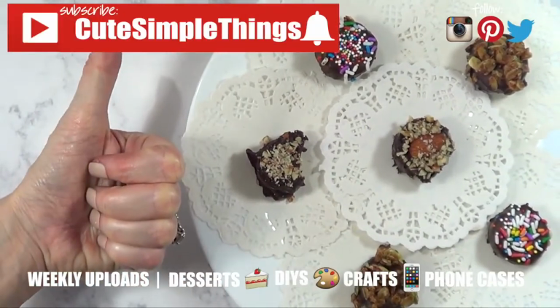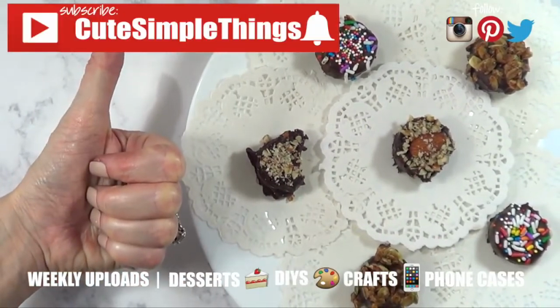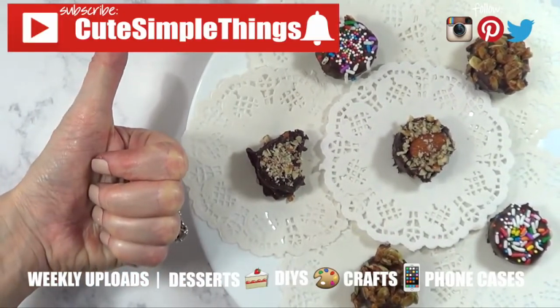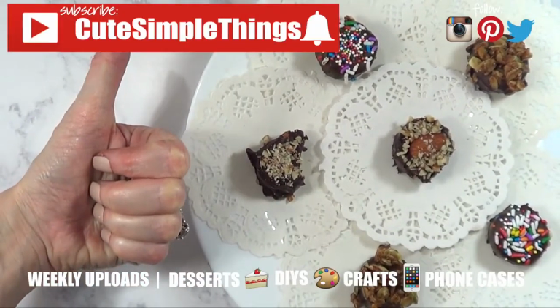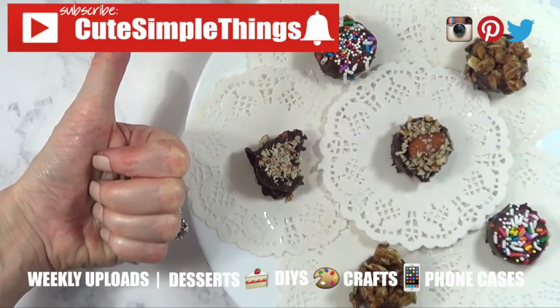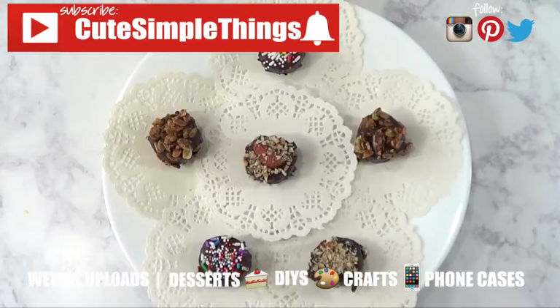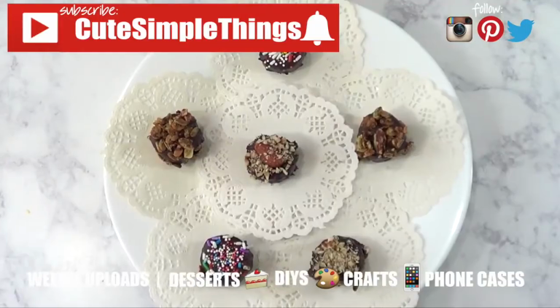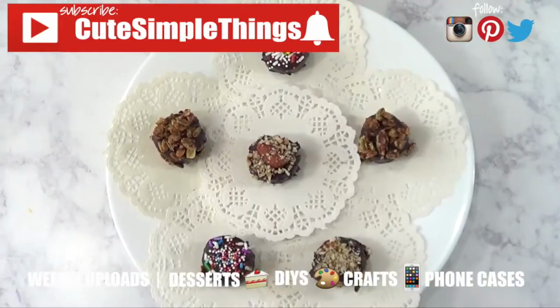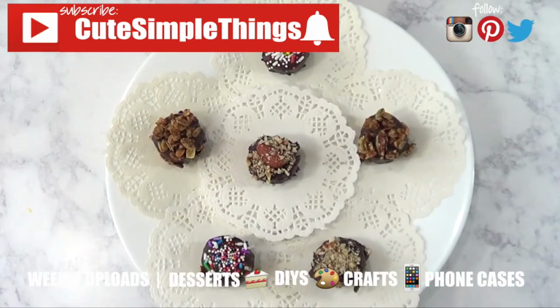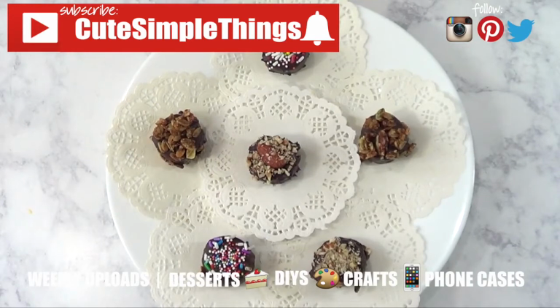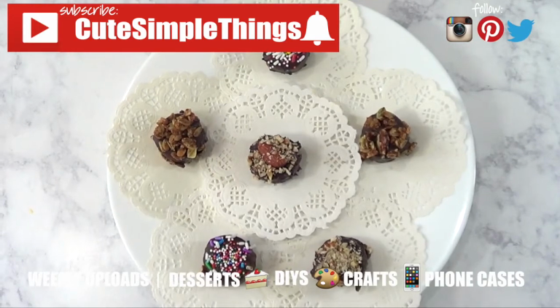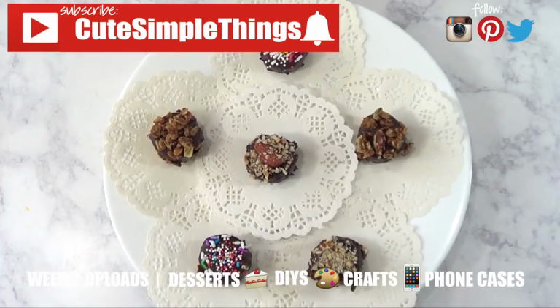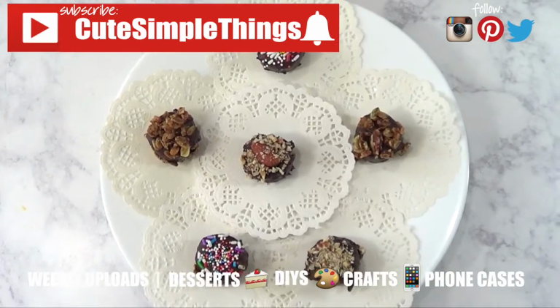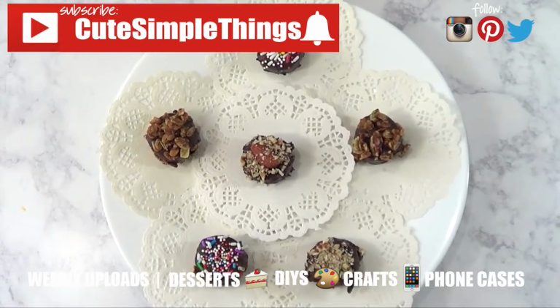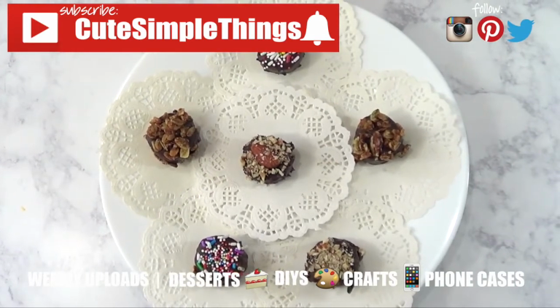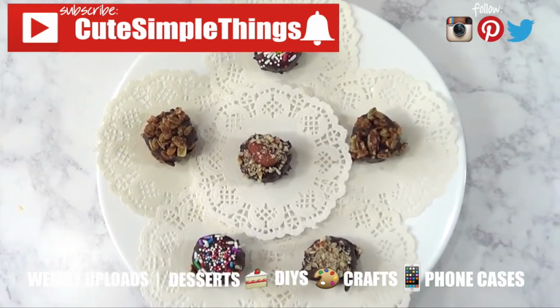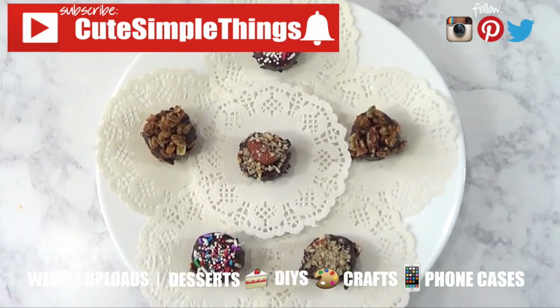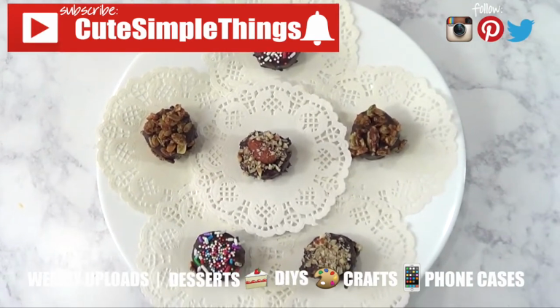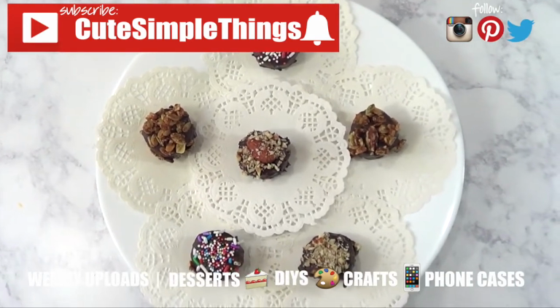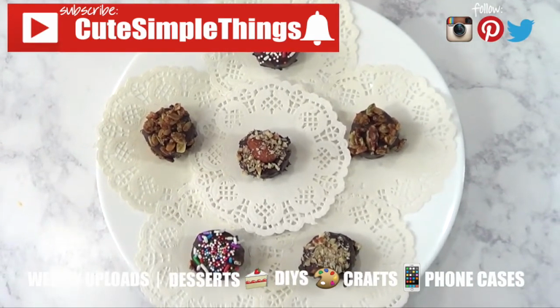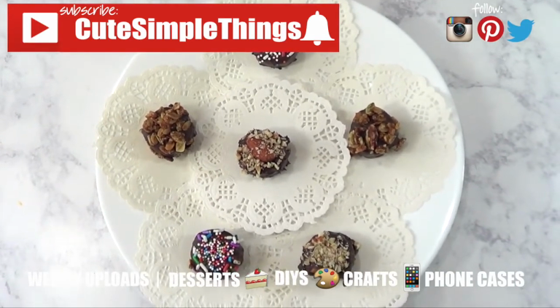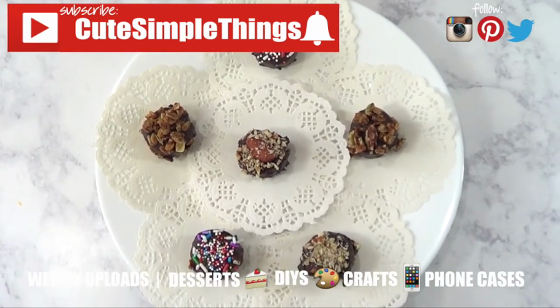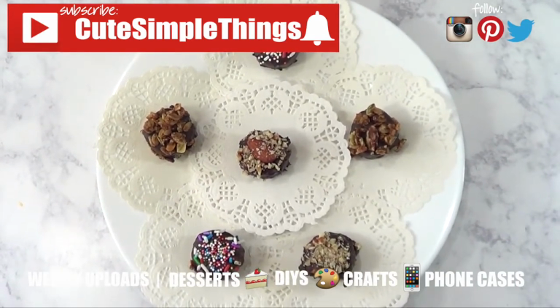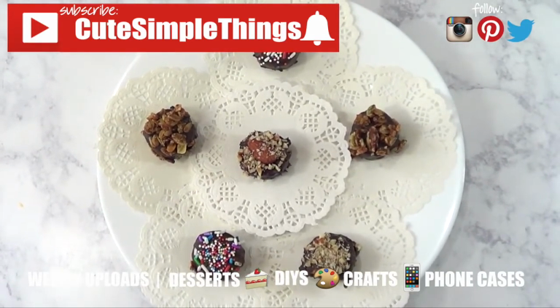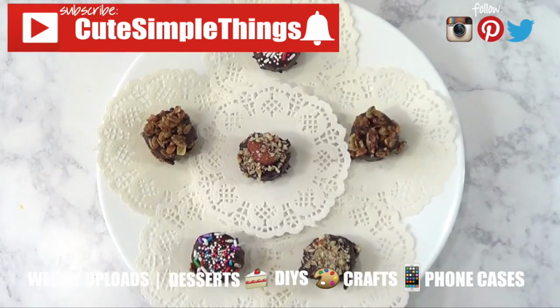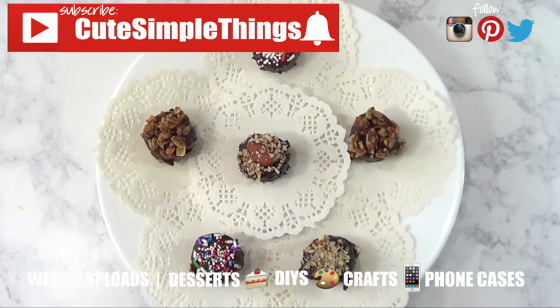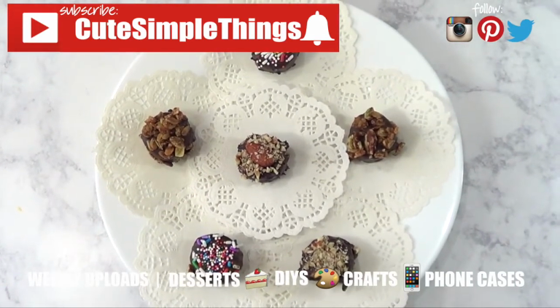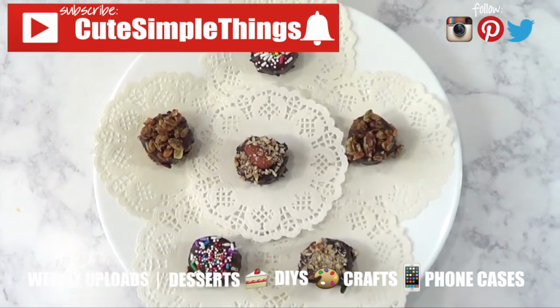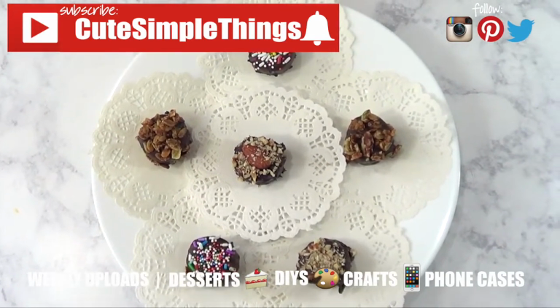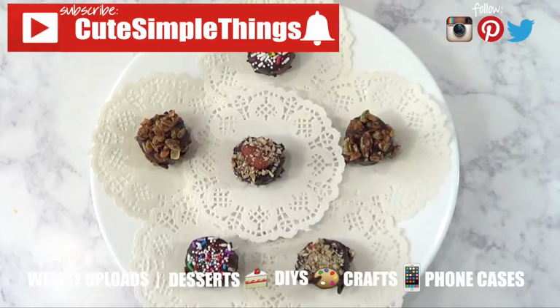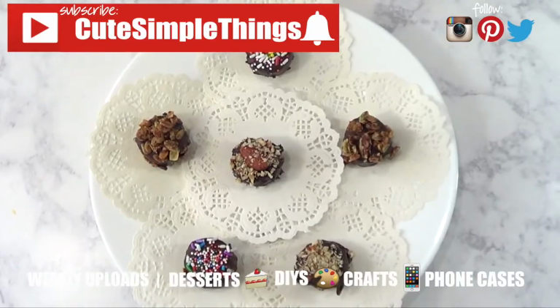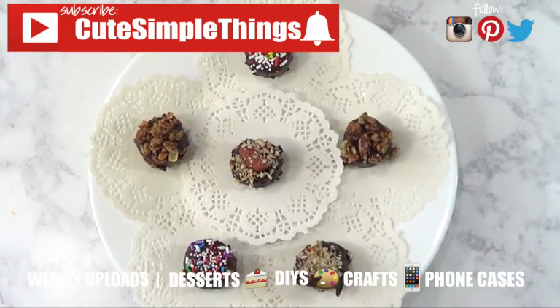If you liked this video, don't forget to give it a thumbs up and subscribe to my channel for more. I try my best to upload Wednesdays and Saturdays — thank you so much for watching, I'll catch you later, take care, bye guys!